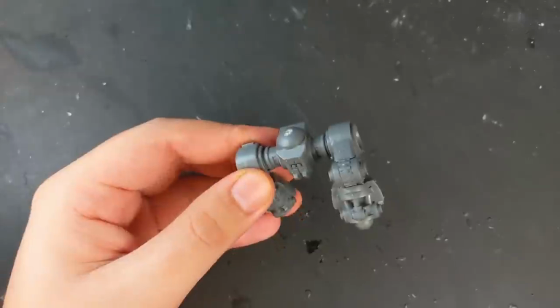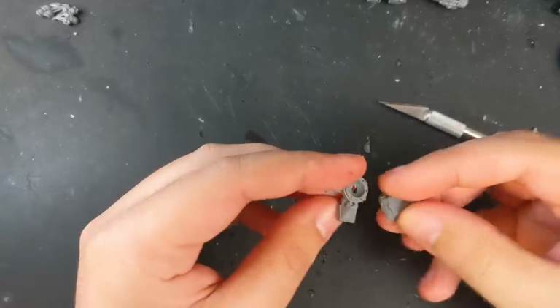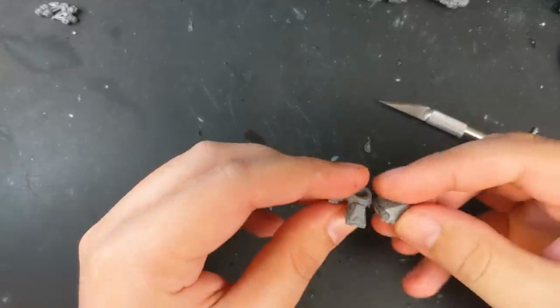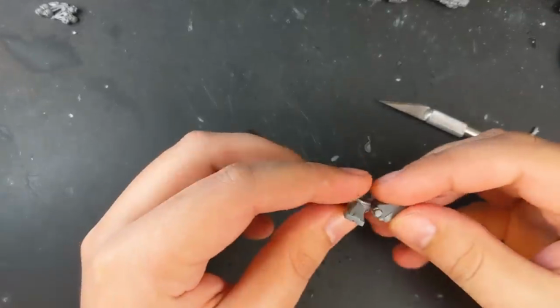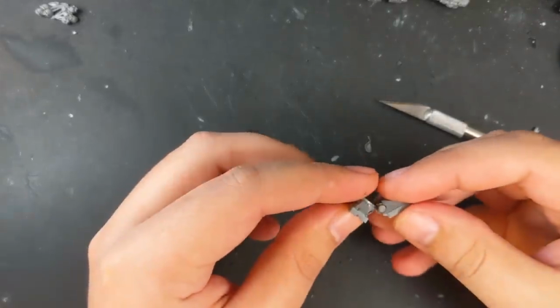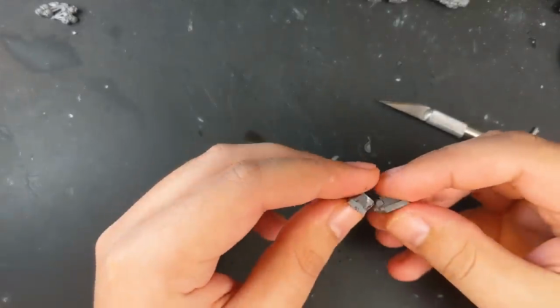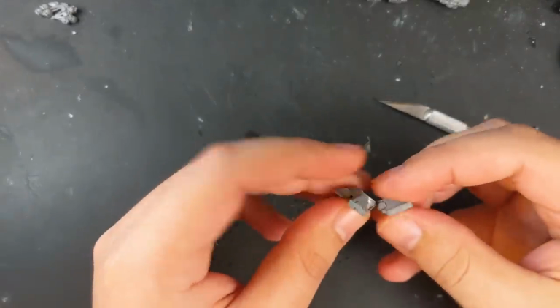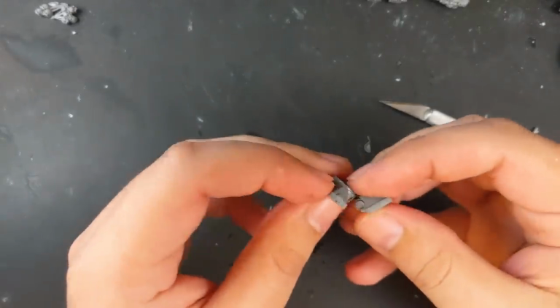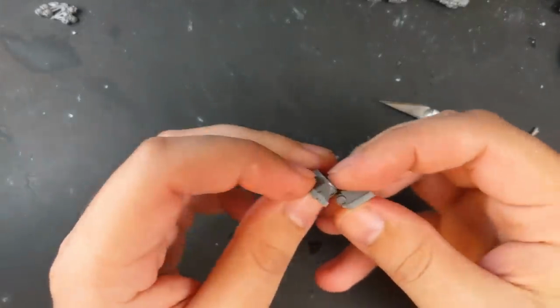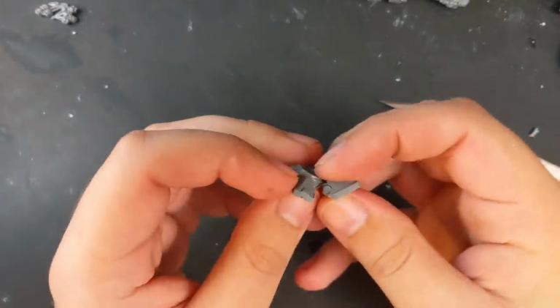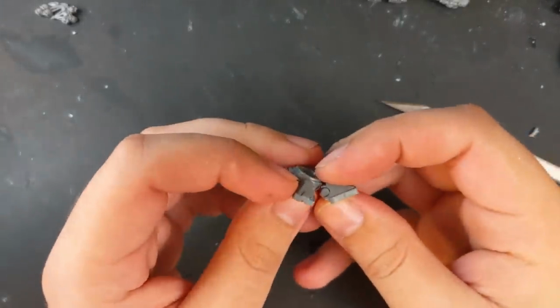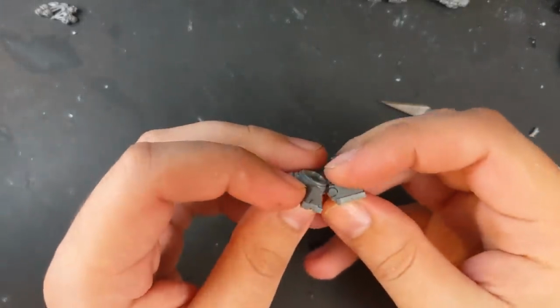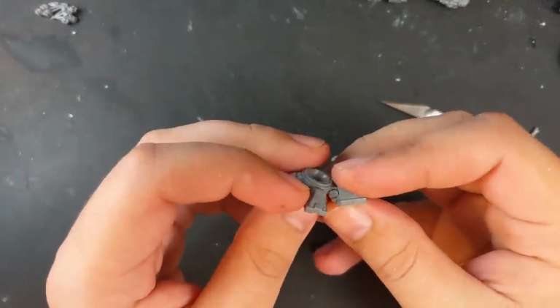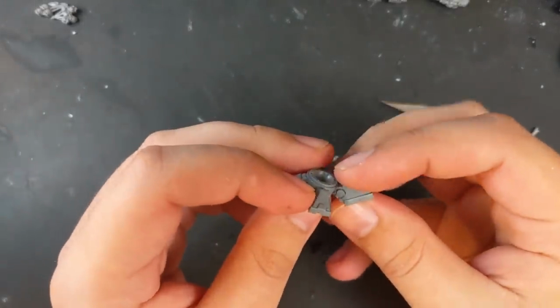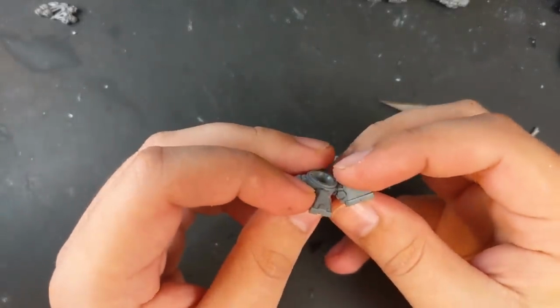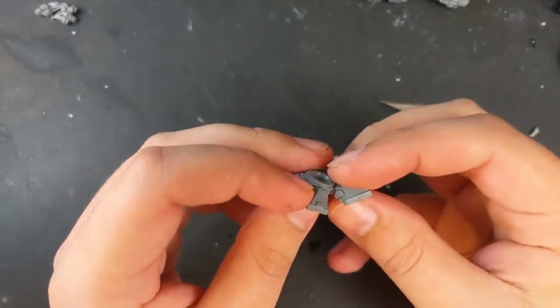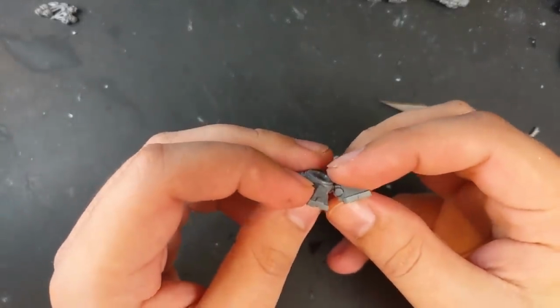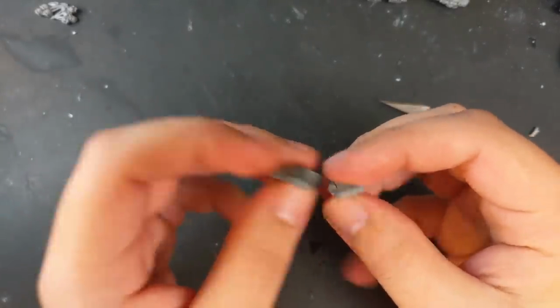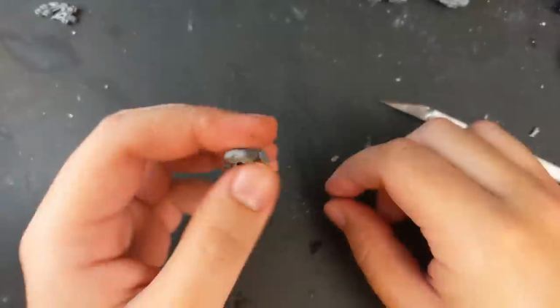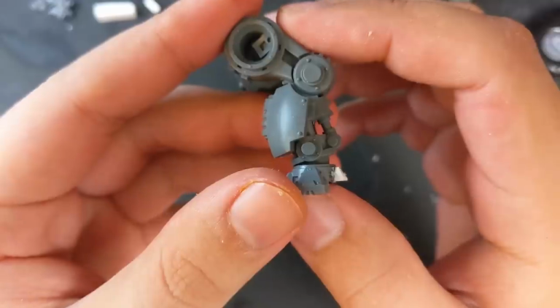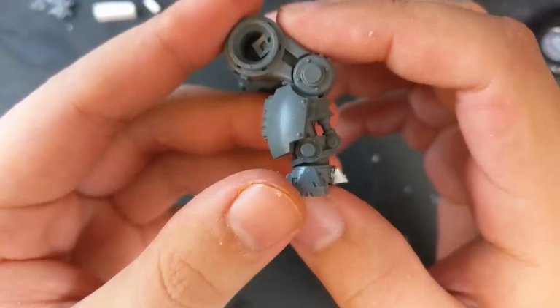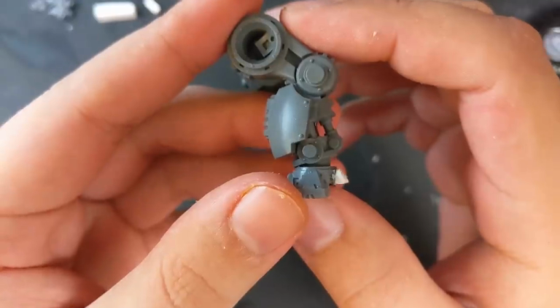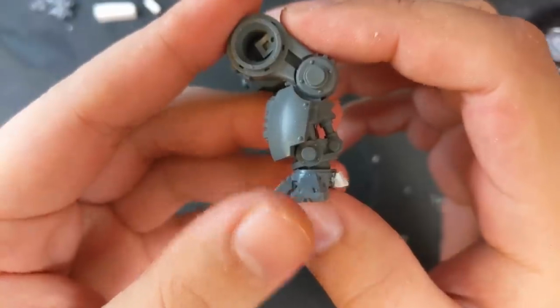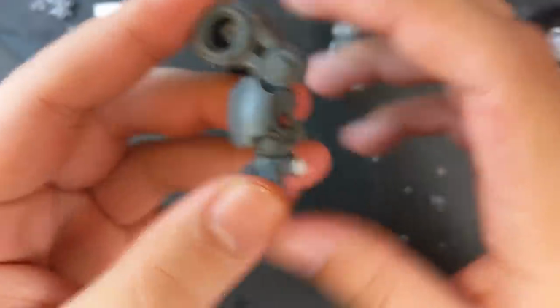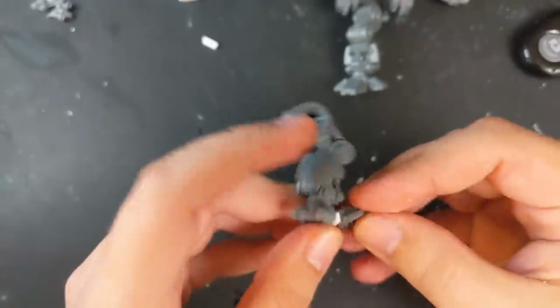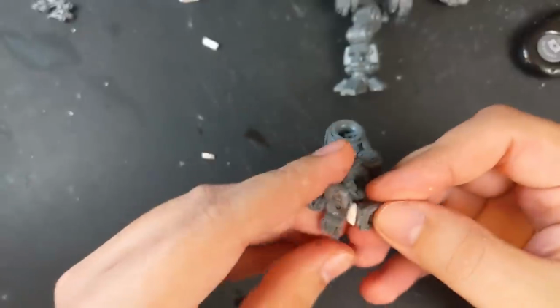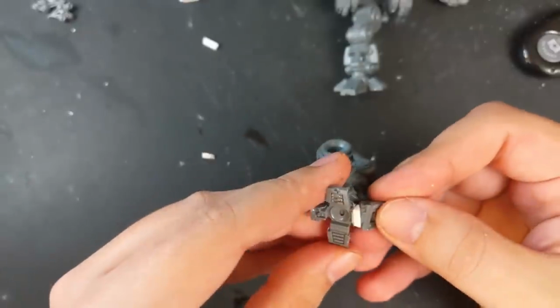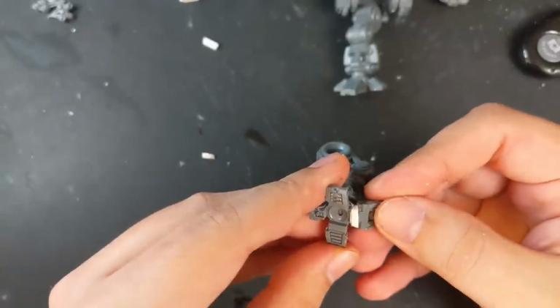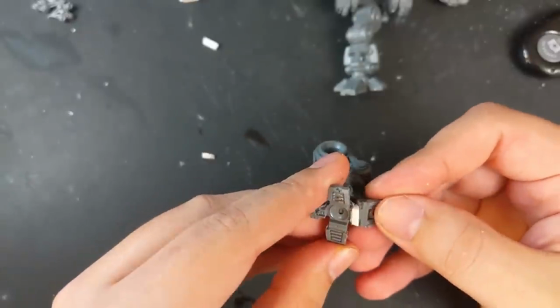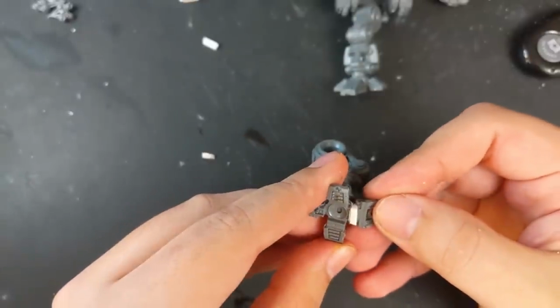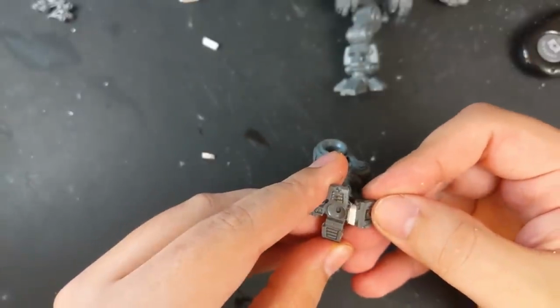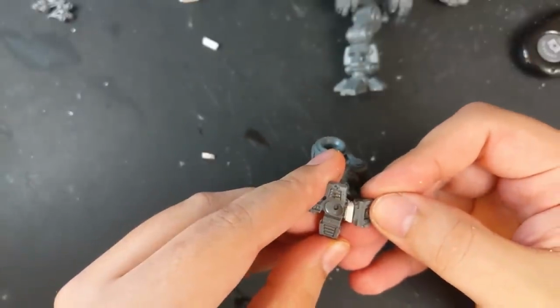To accommodate the forward lunge of the legs, I cut off the front toe of the Redemptor's back leg, glued on a spacer, then glued the toe back on at a different angle.